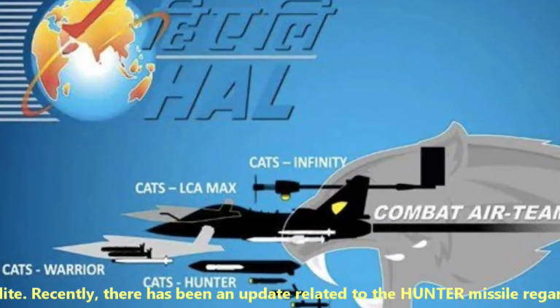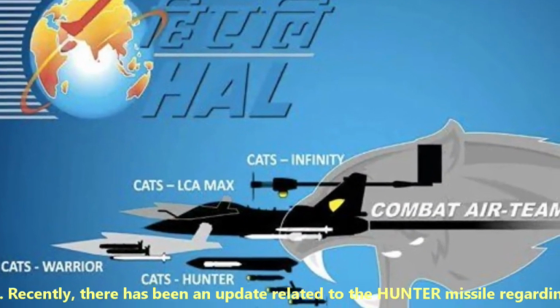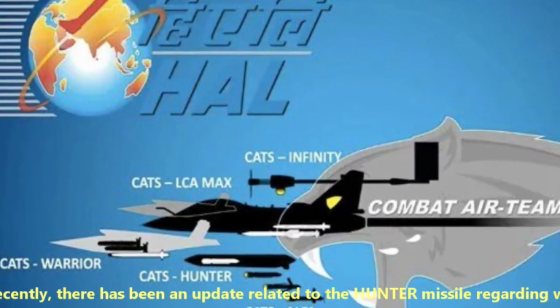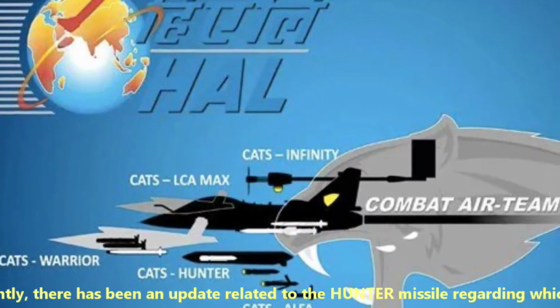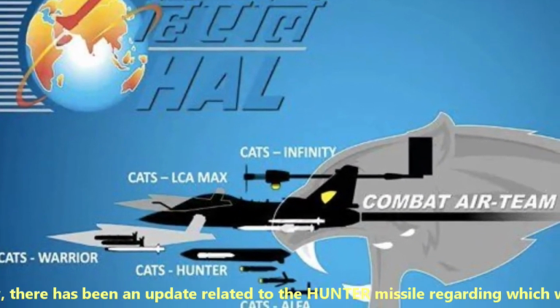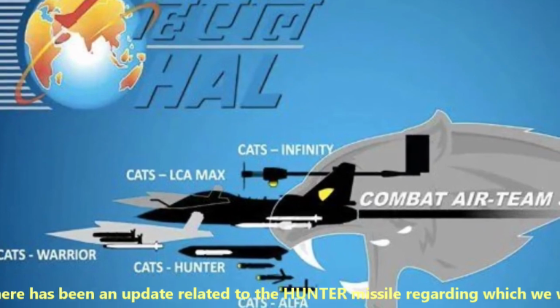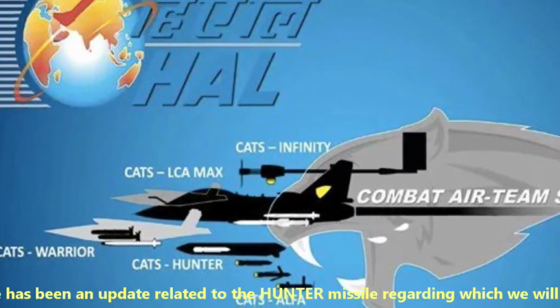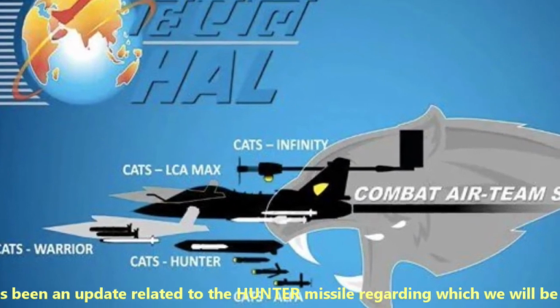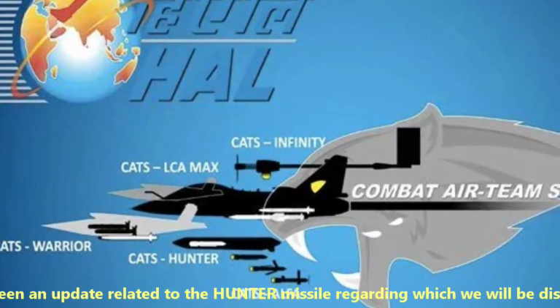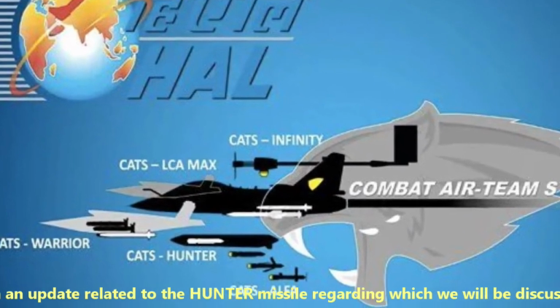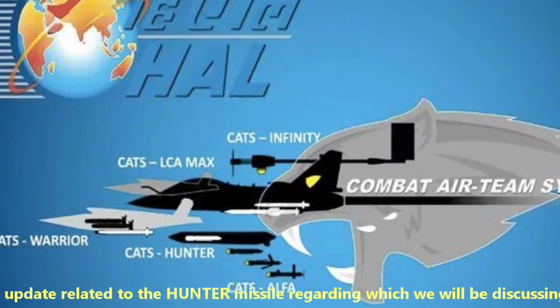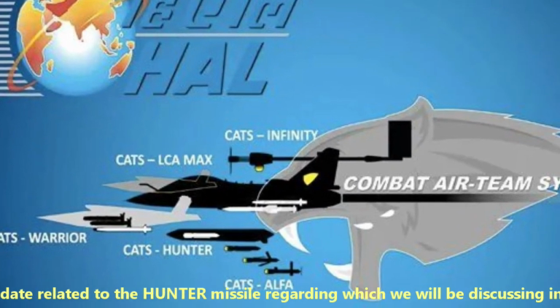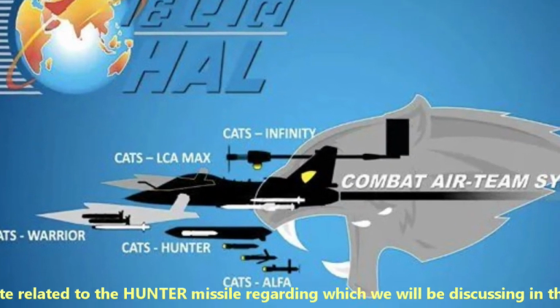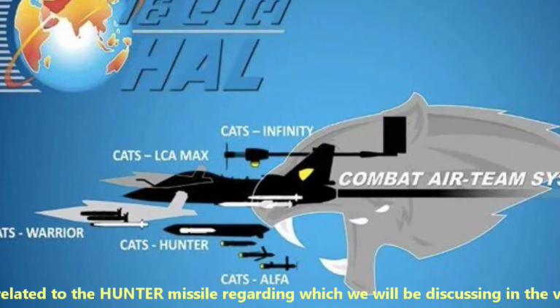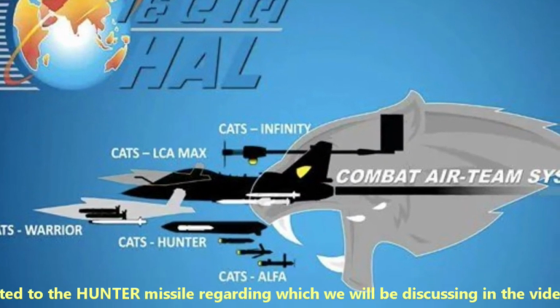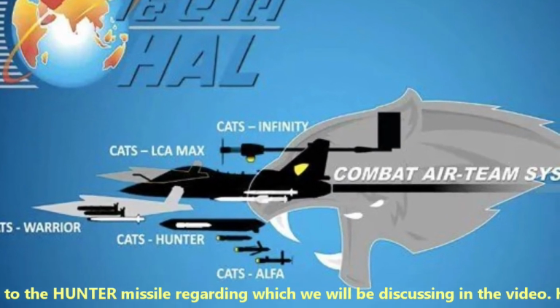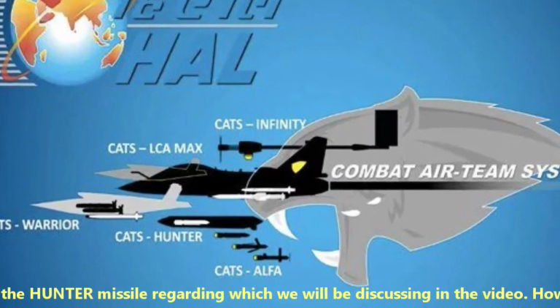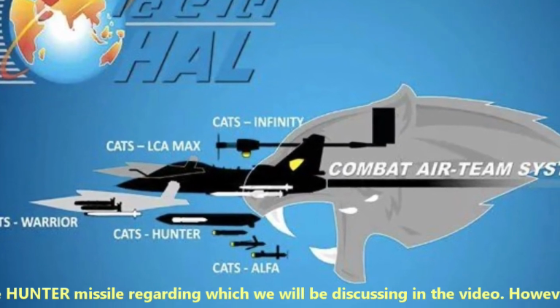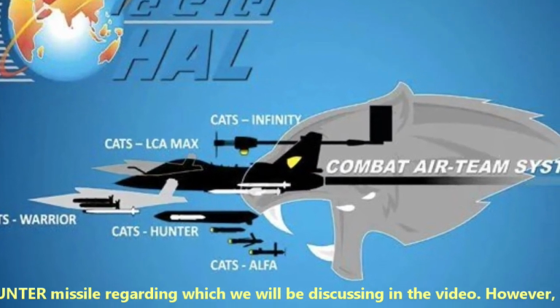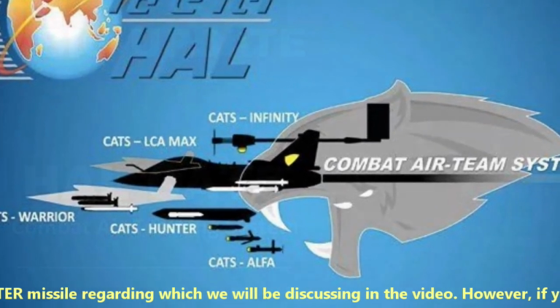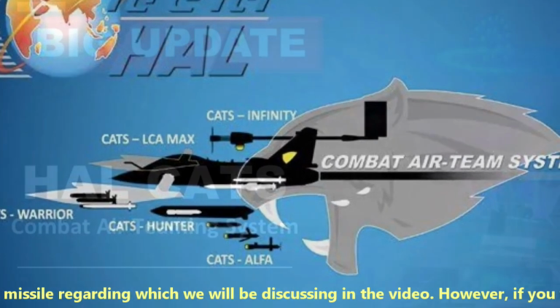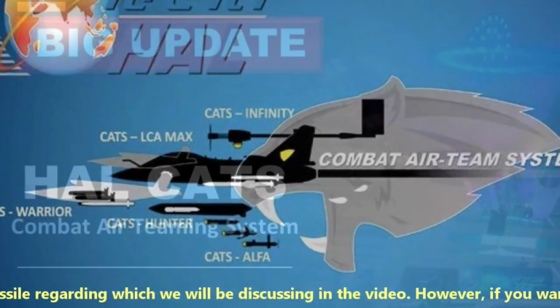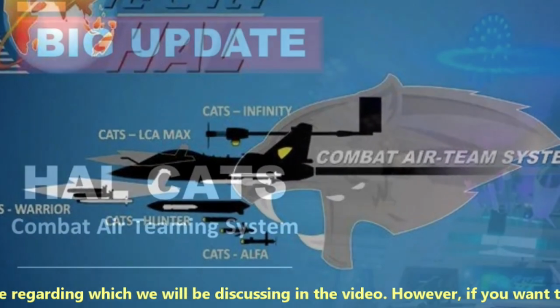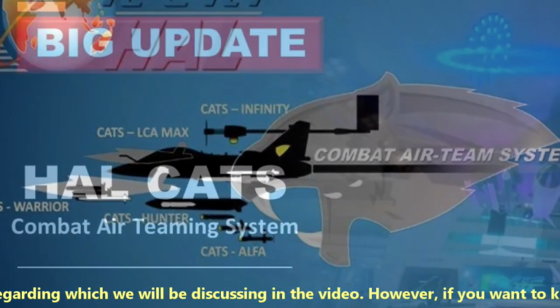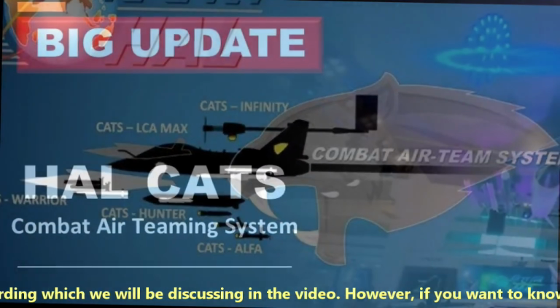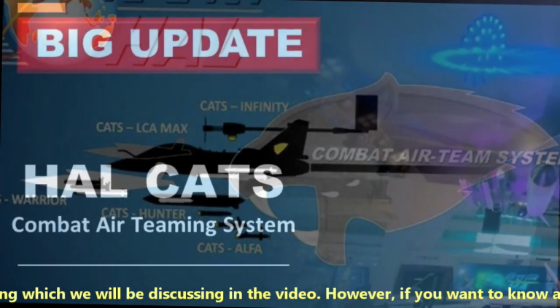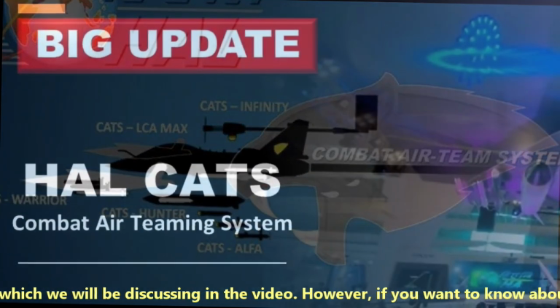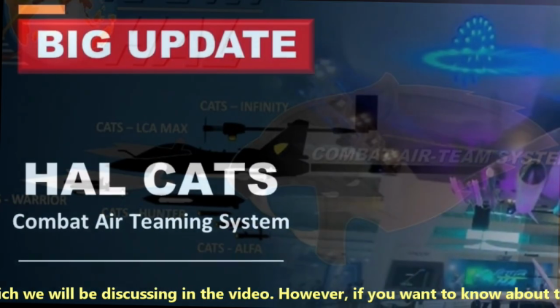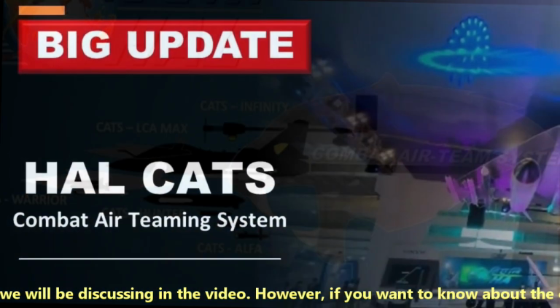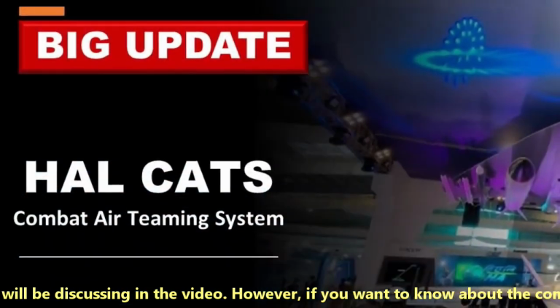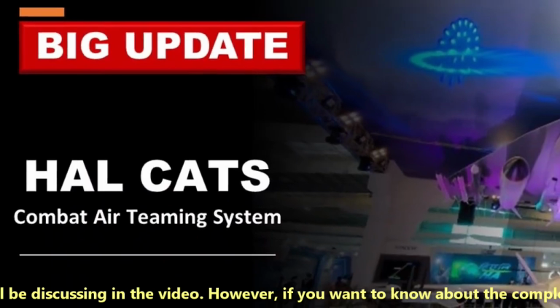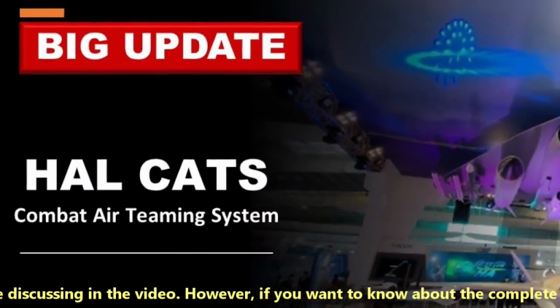Essentially, there has been an update related to the Hunter missile, regarding which we will be discussing in this video.